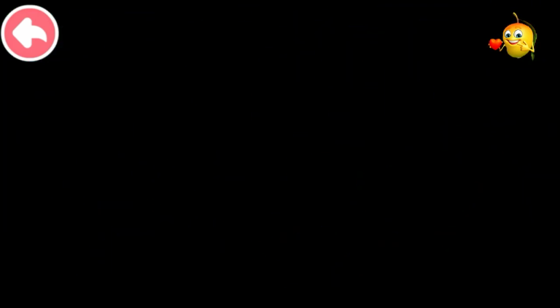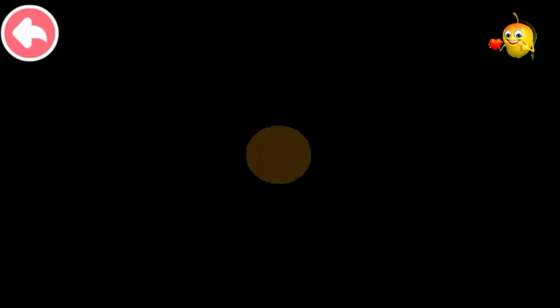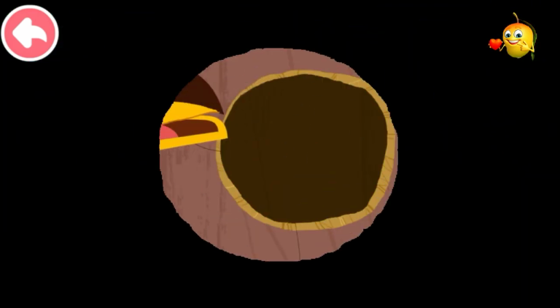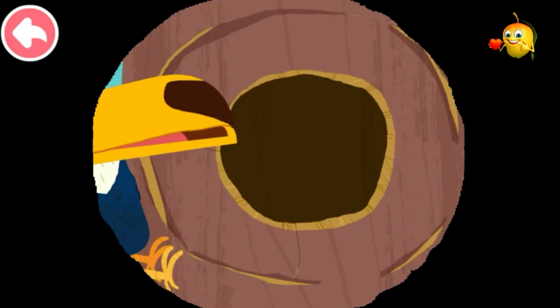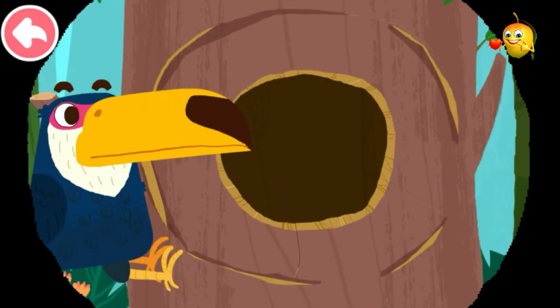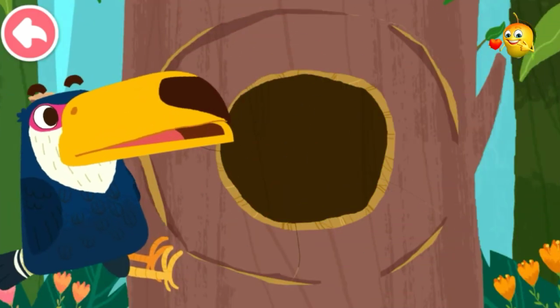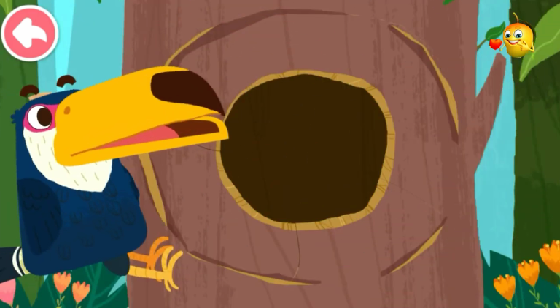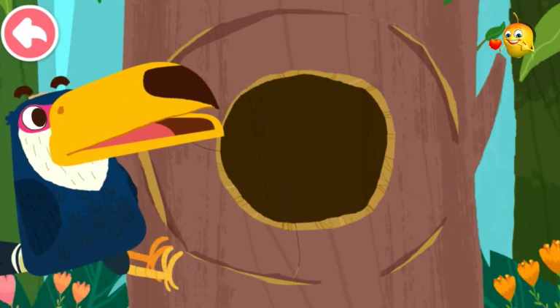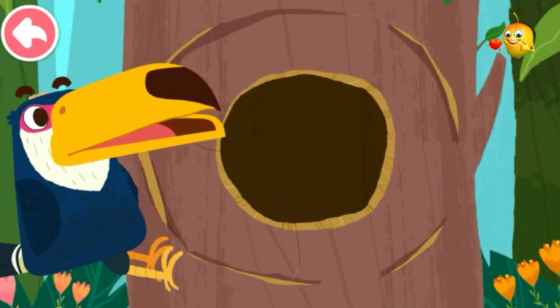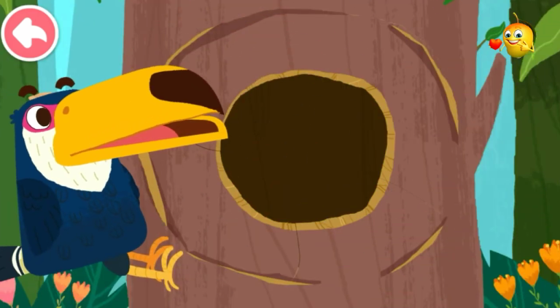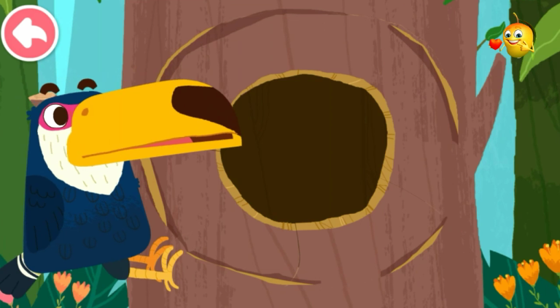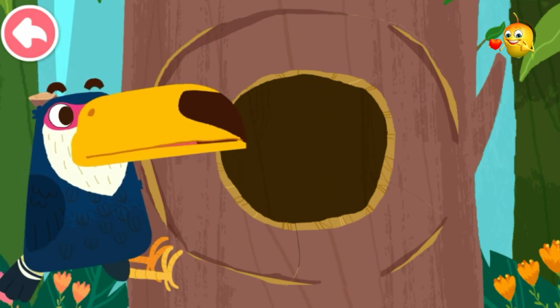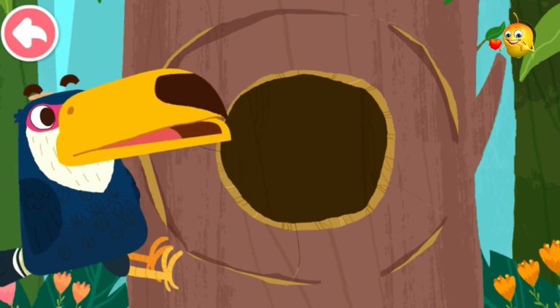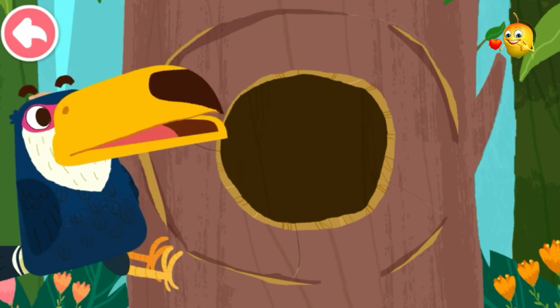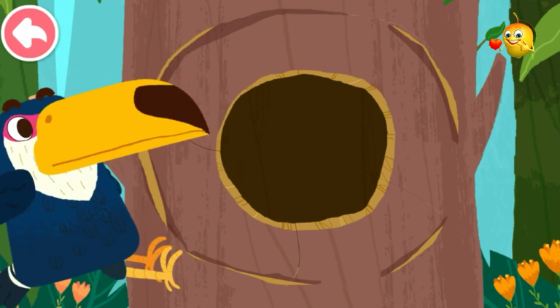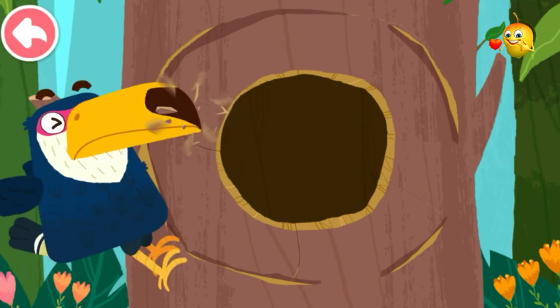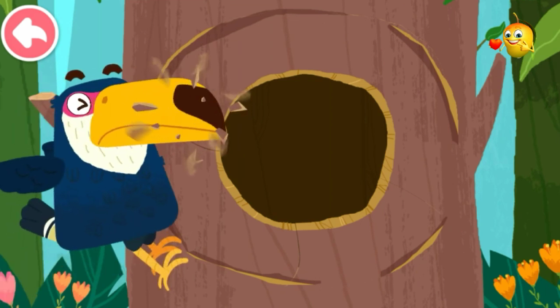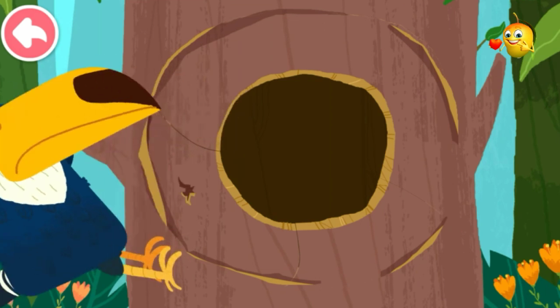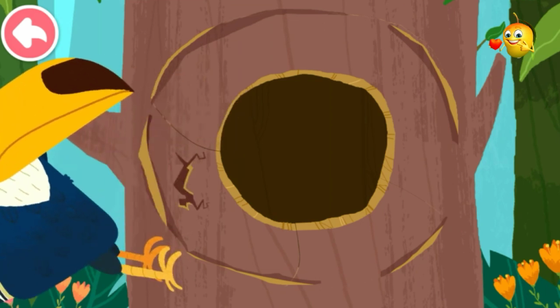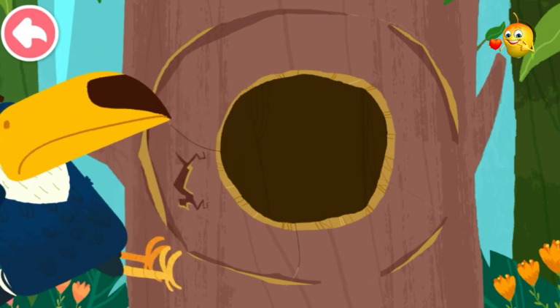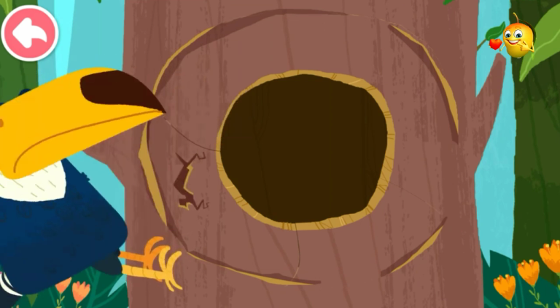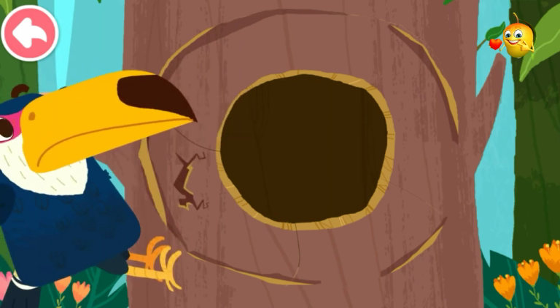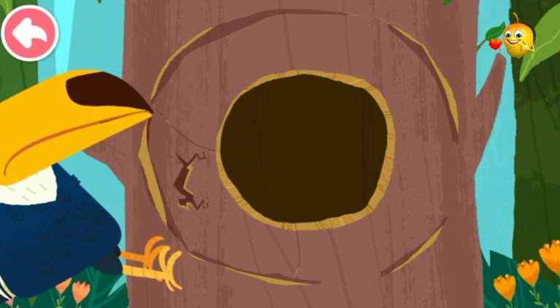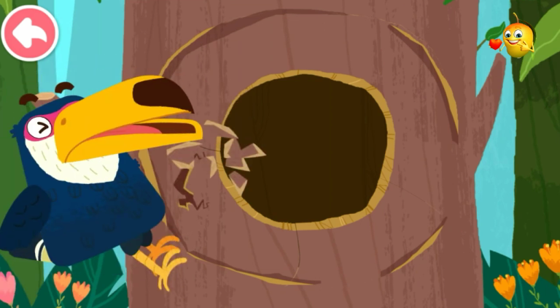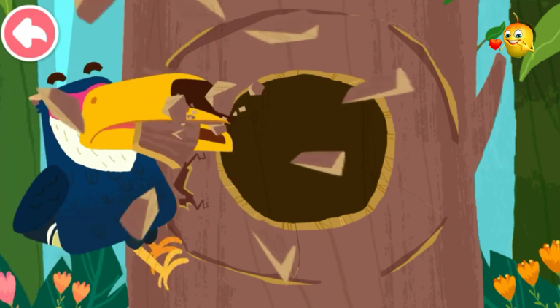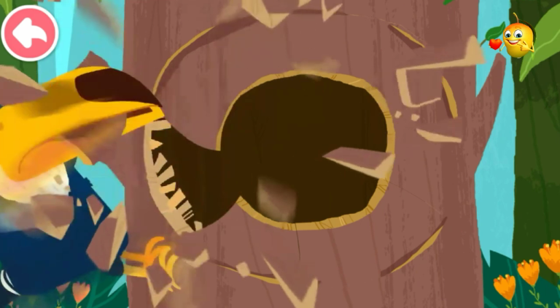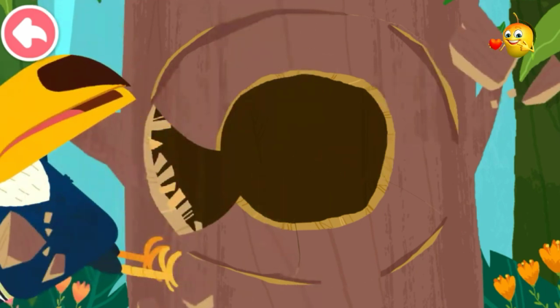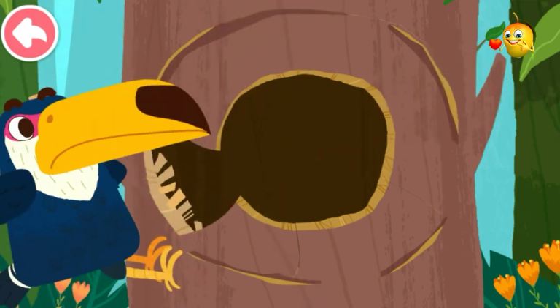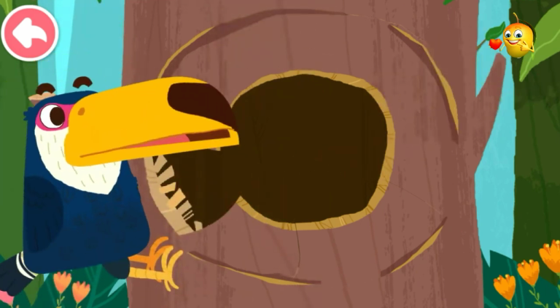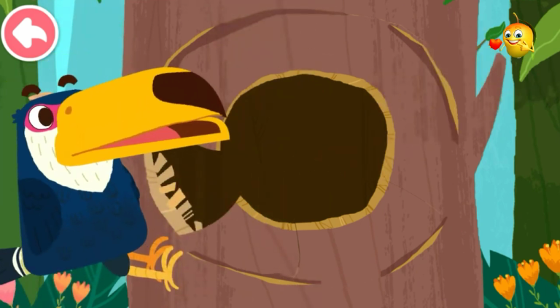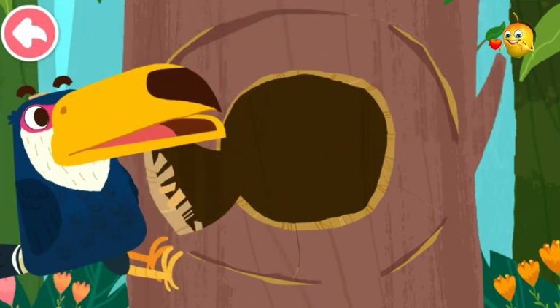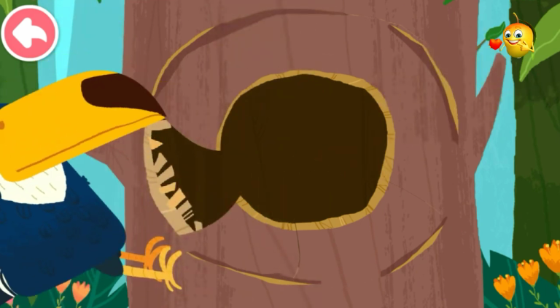This opening is a bit small. Enlarge it so that the toucan can live in it.